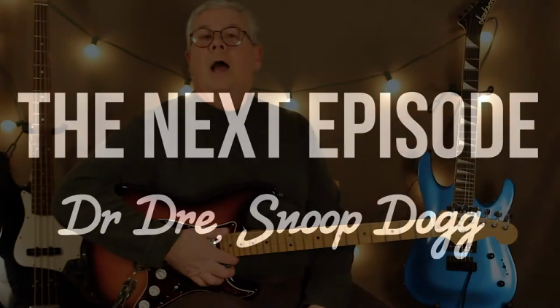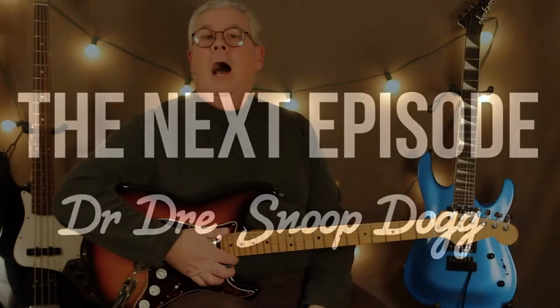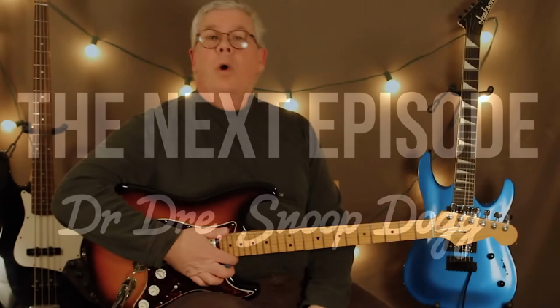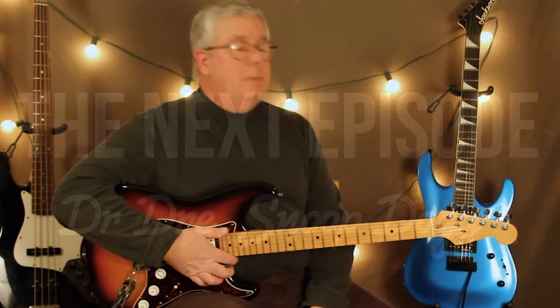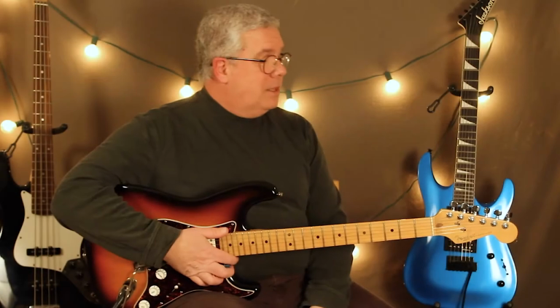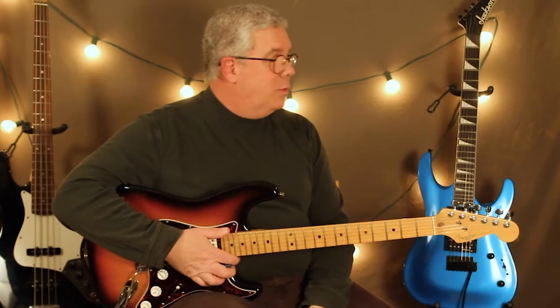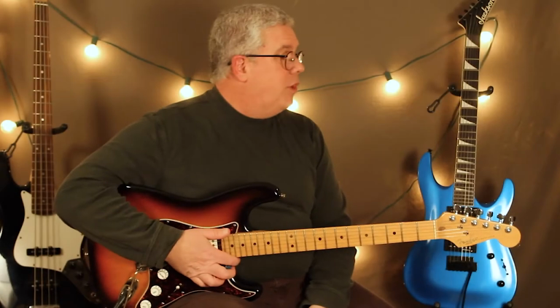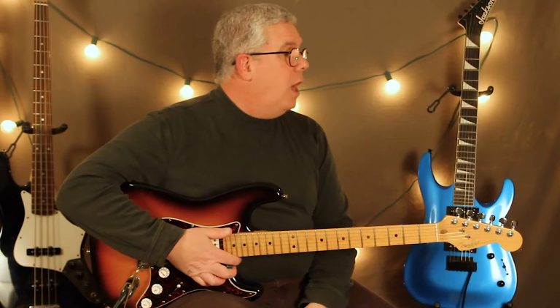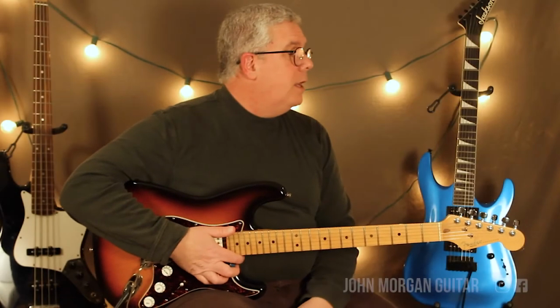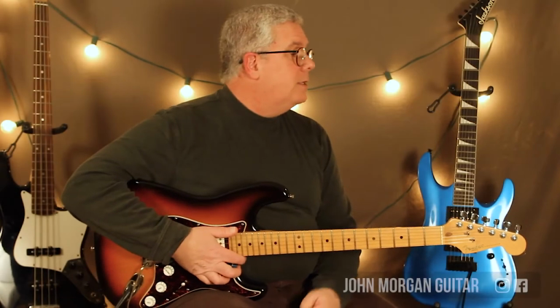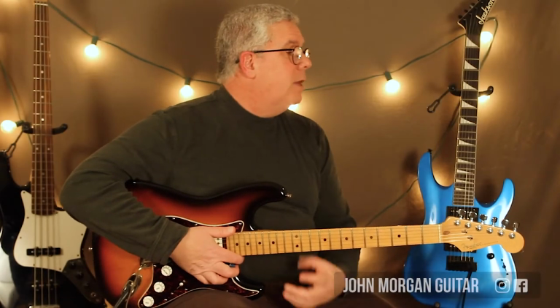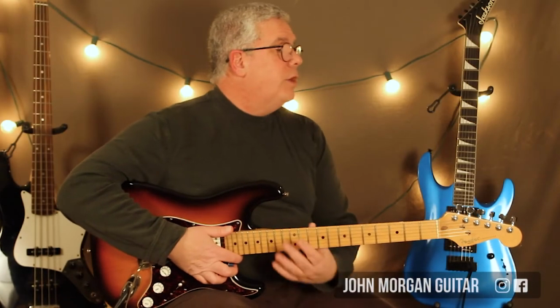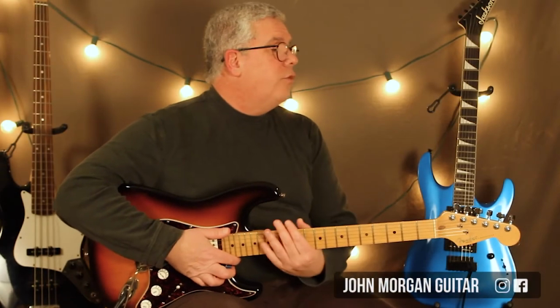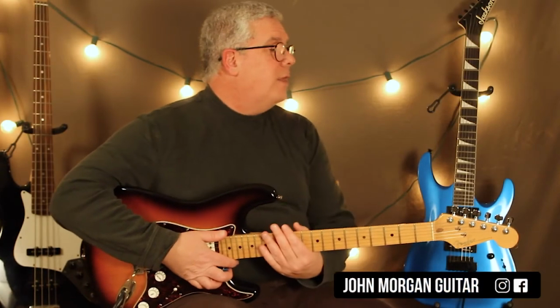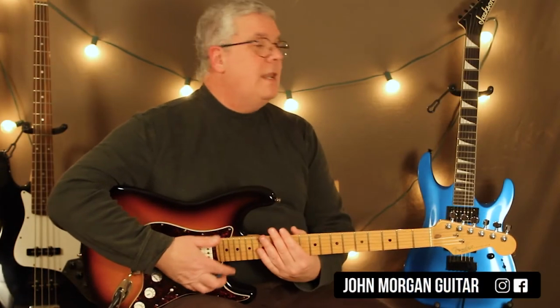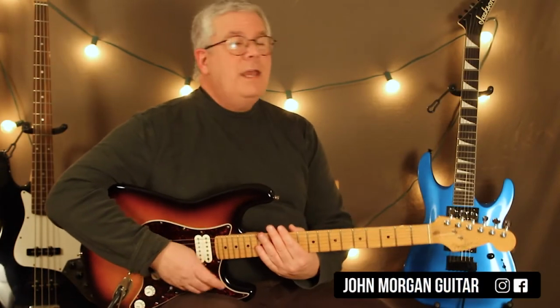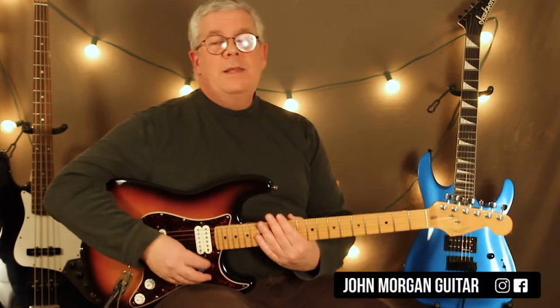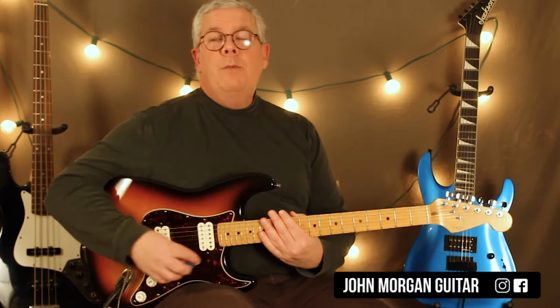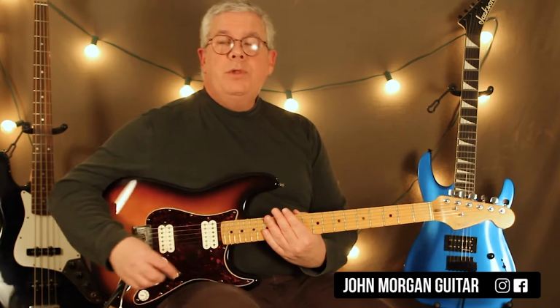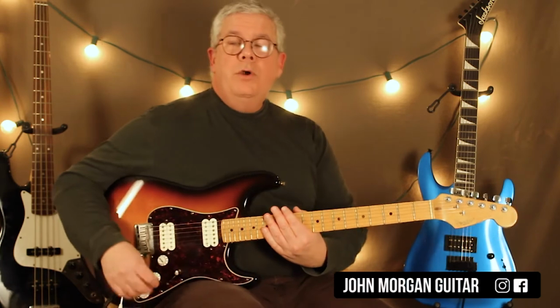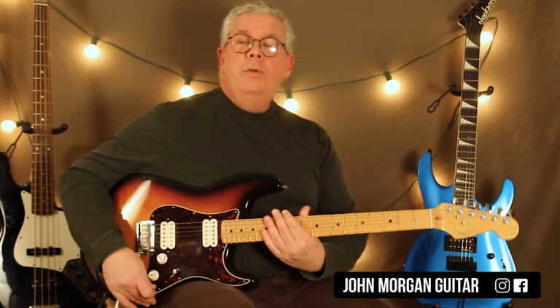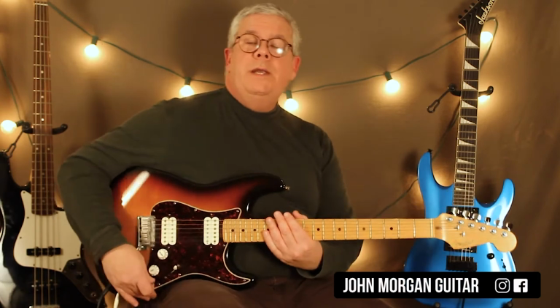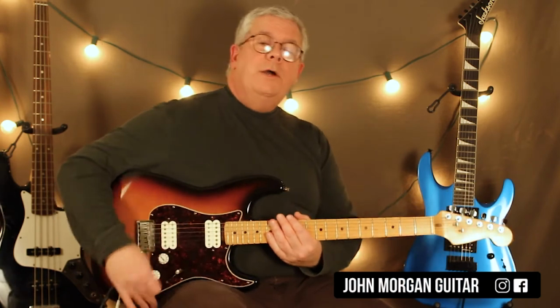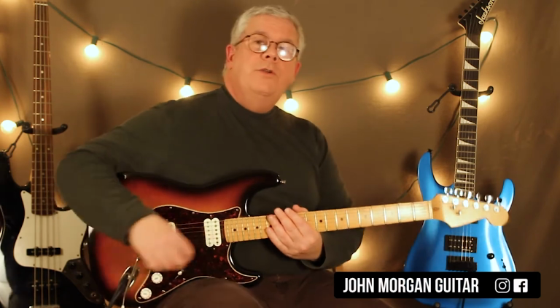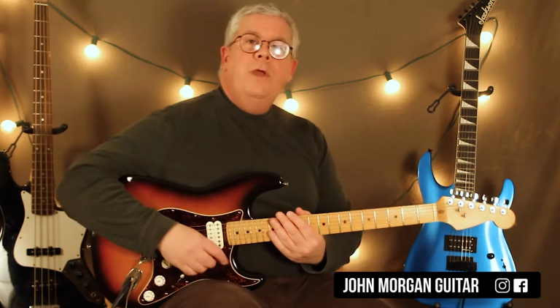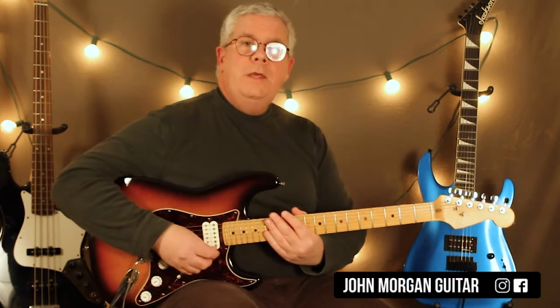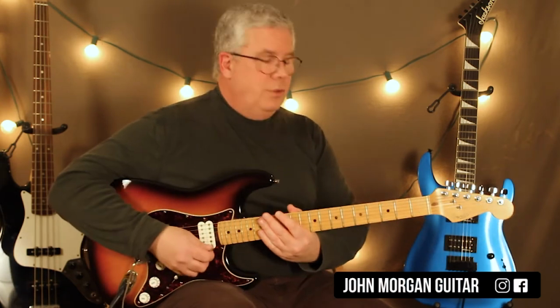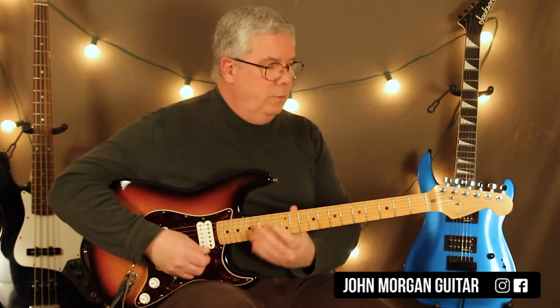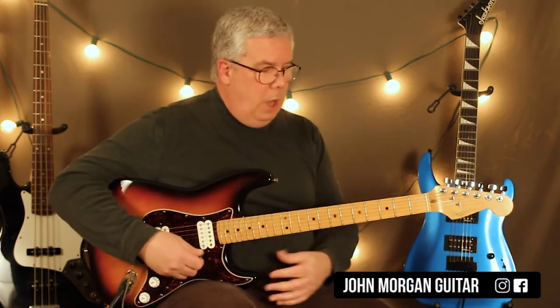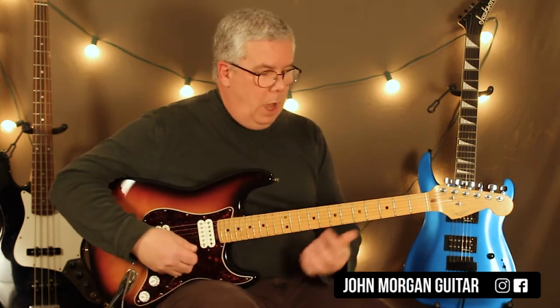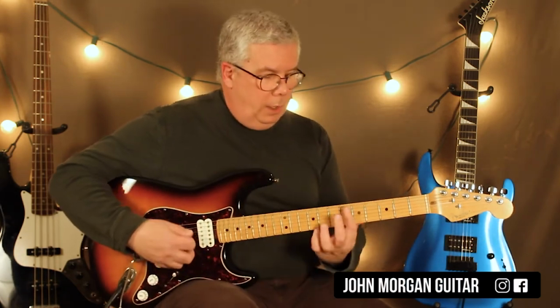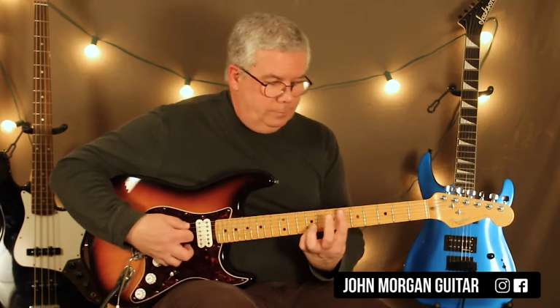Hi, welcome to Lessons with John. Today we're going to try the next episode by Dr. Dre and Snoop Dogg.